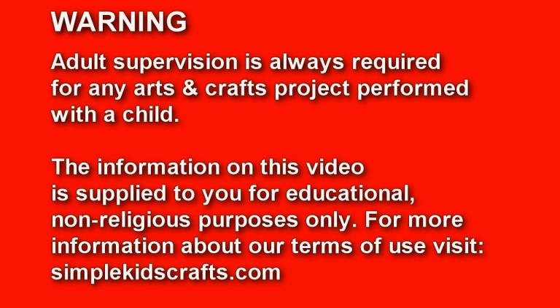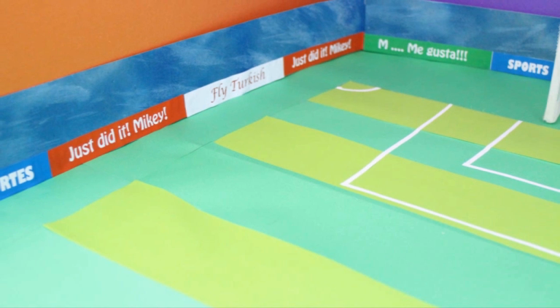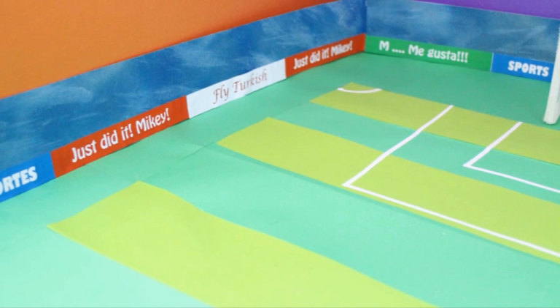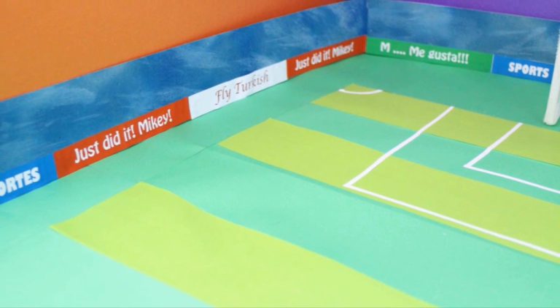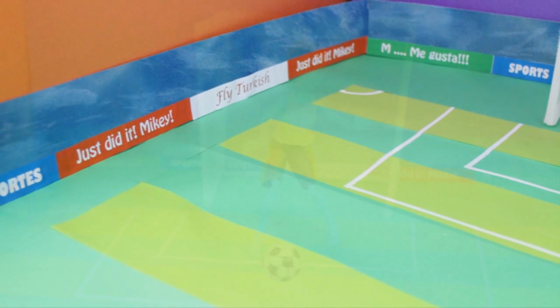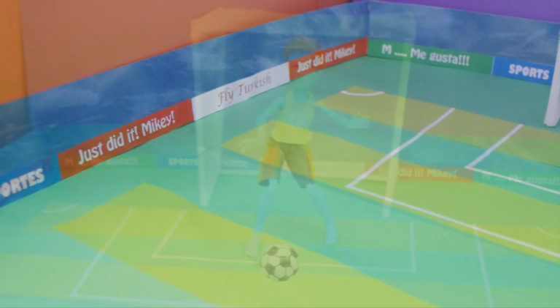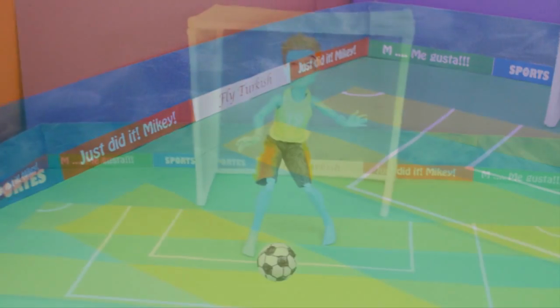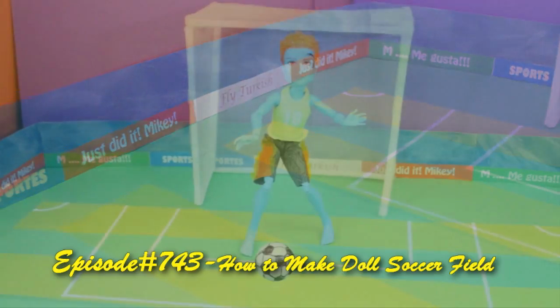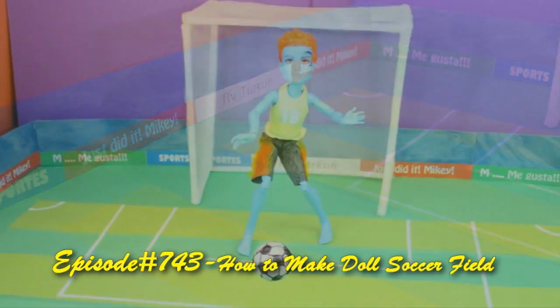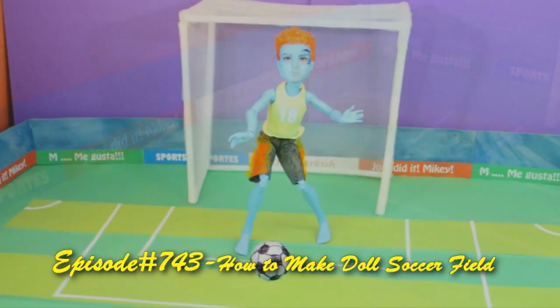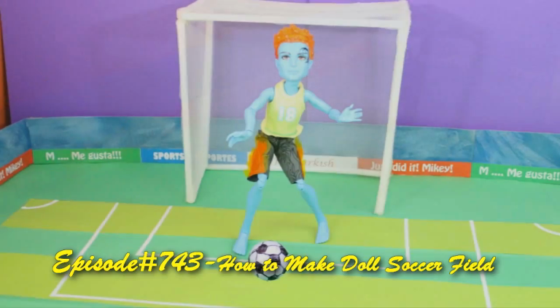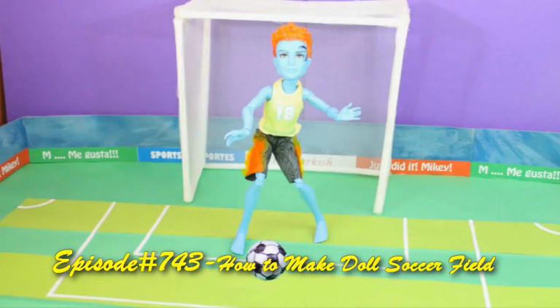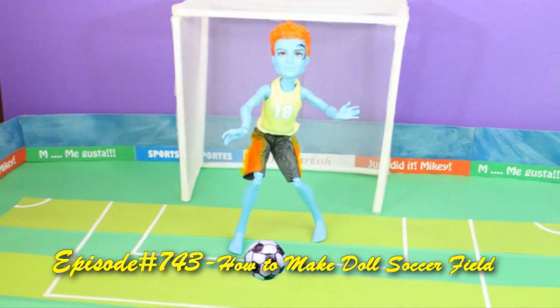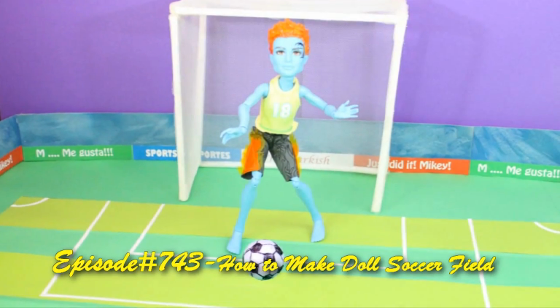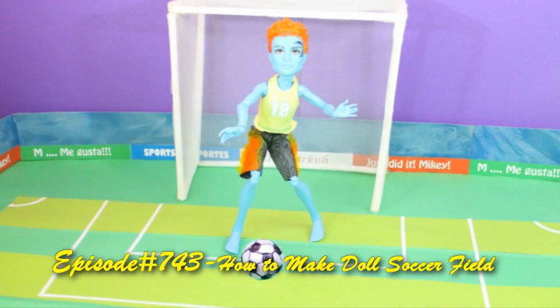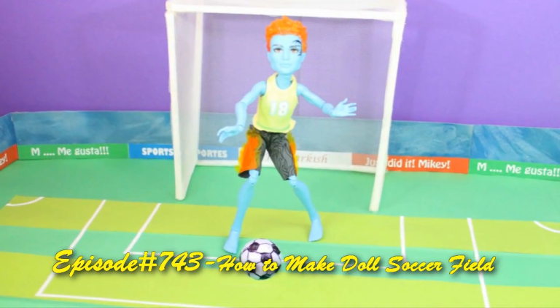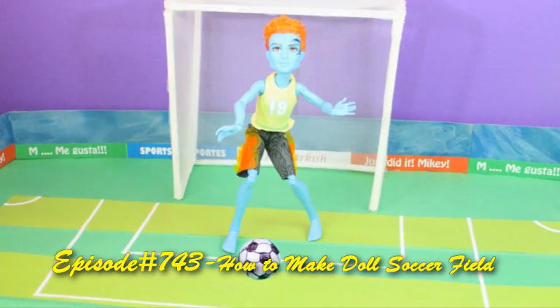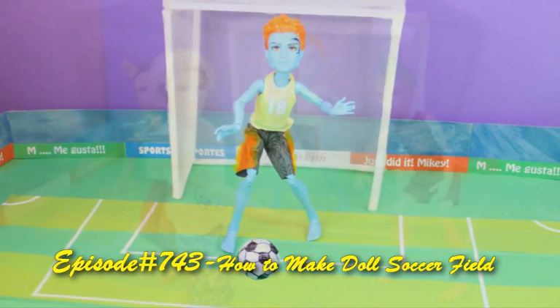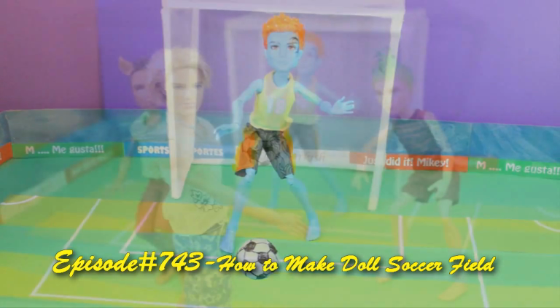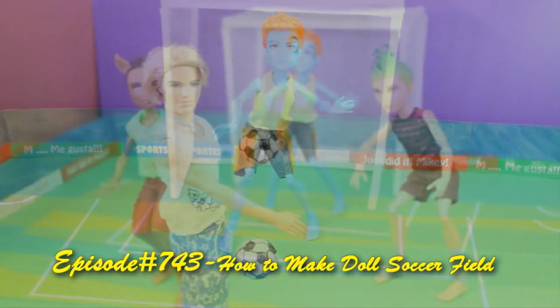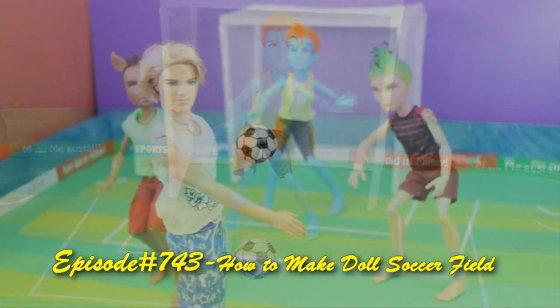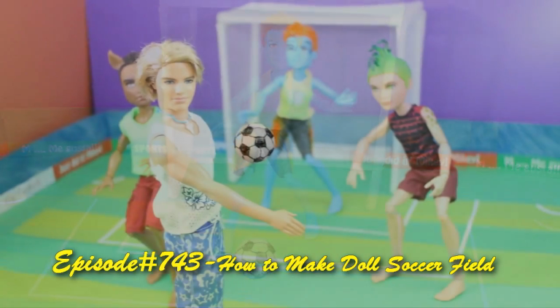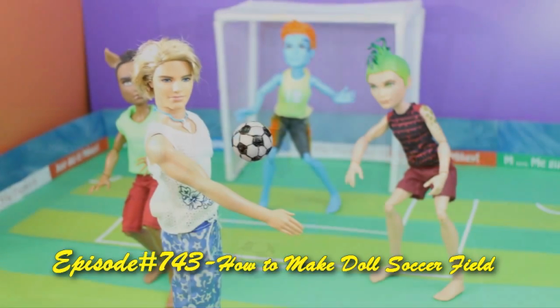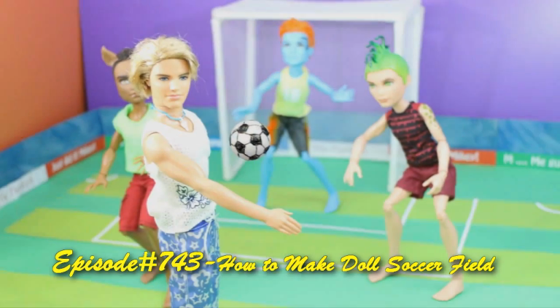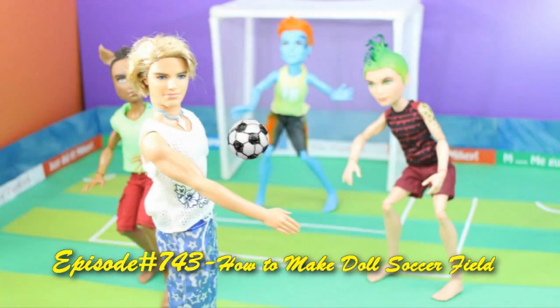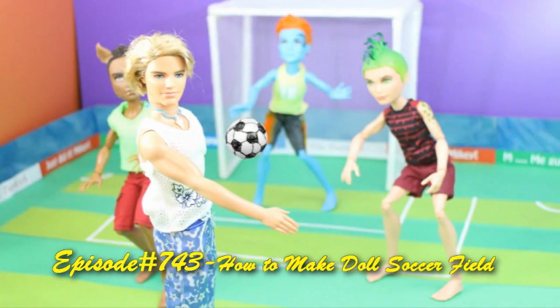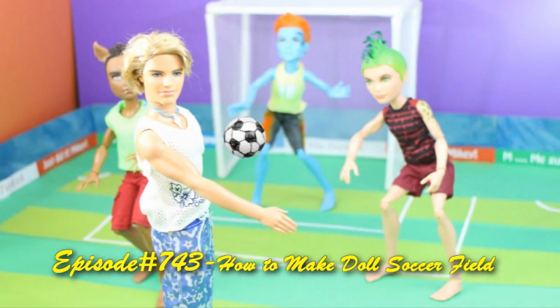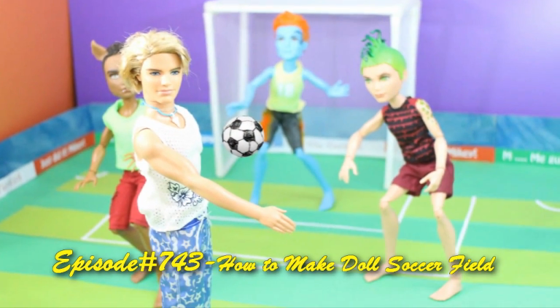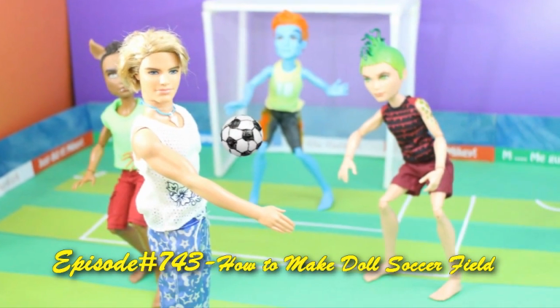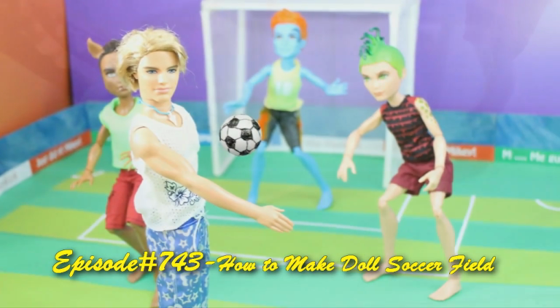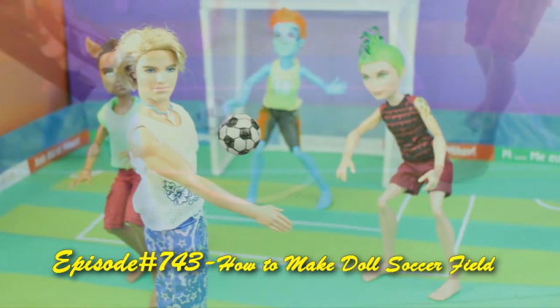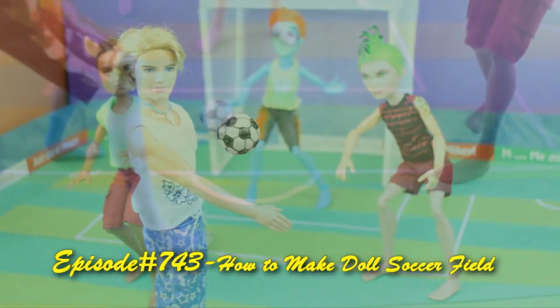Welcome to SimpleKidsCrafts.com, episode 743: how to make a doll soccer field.